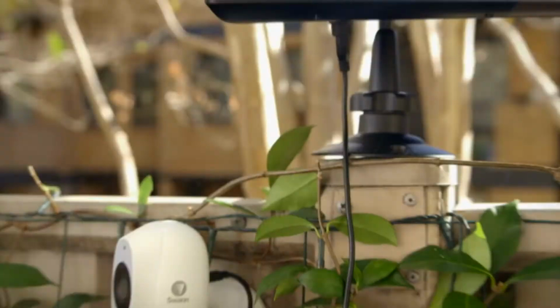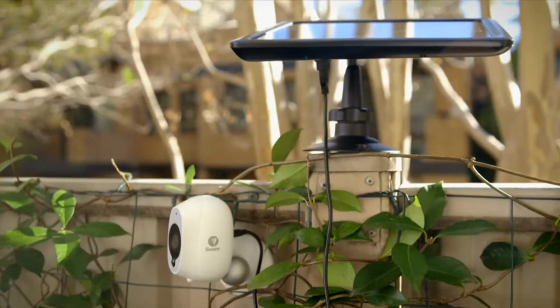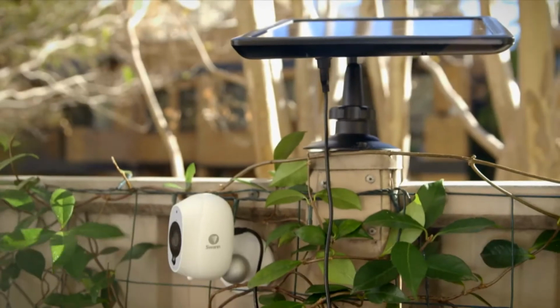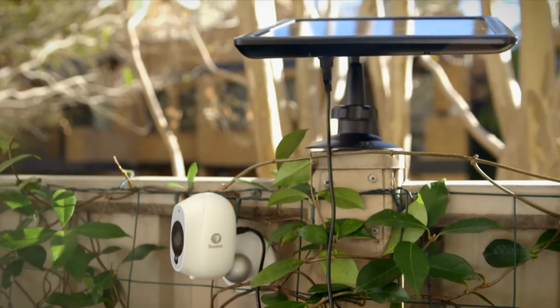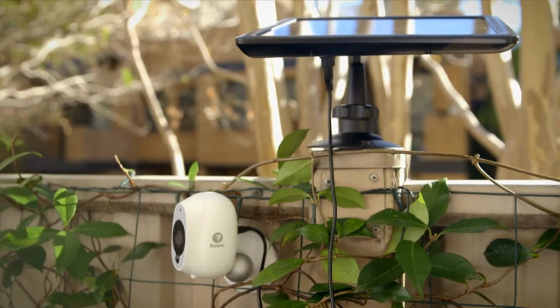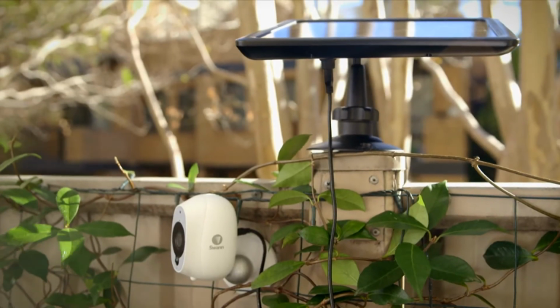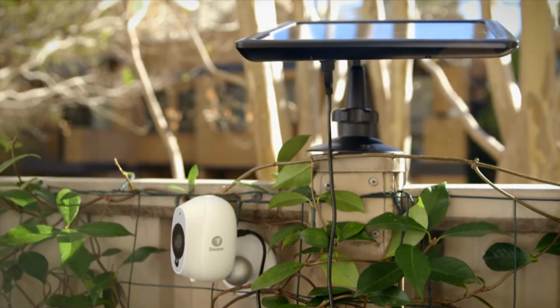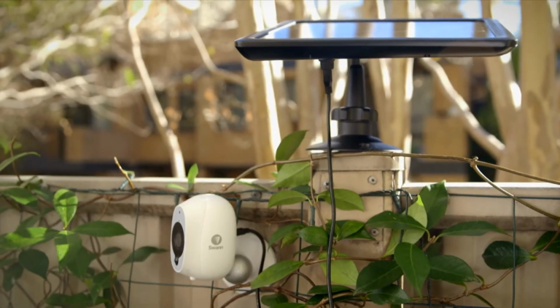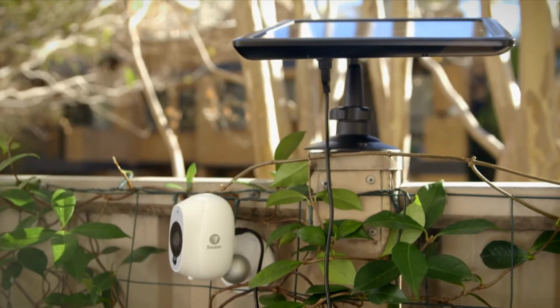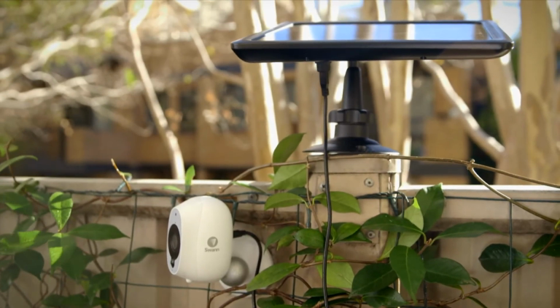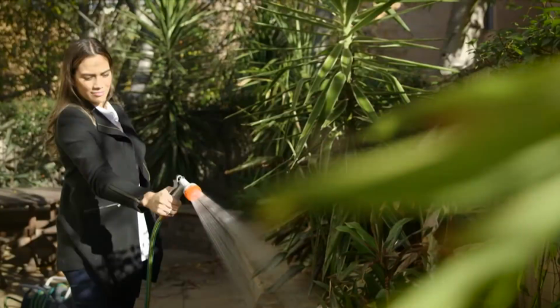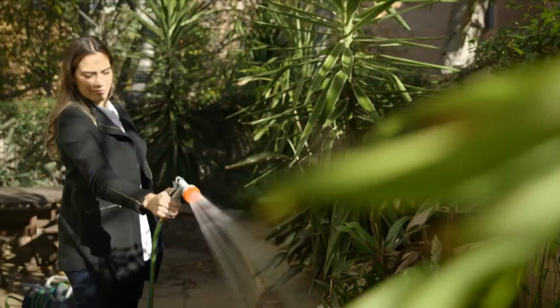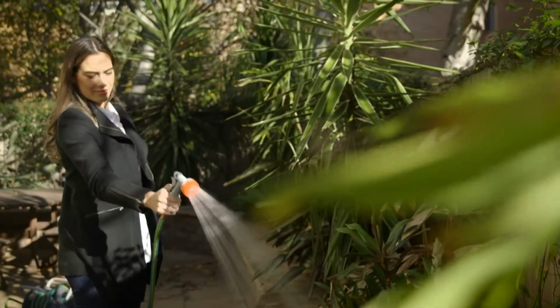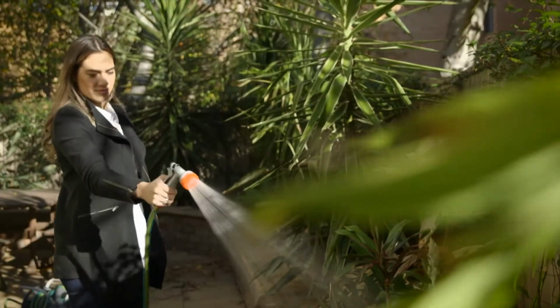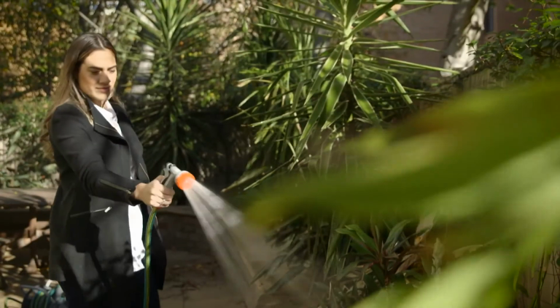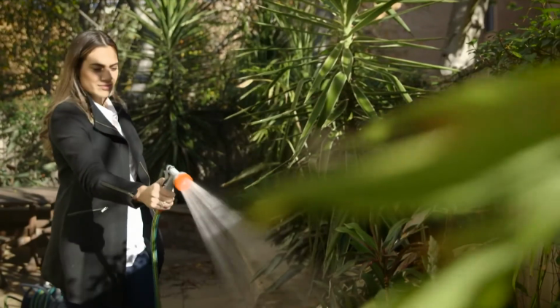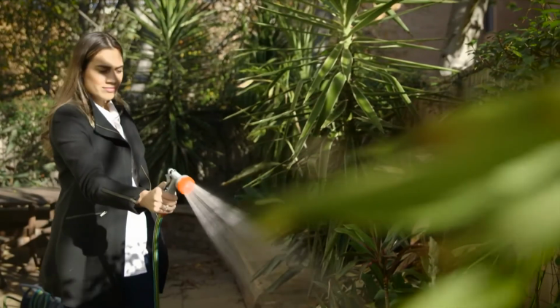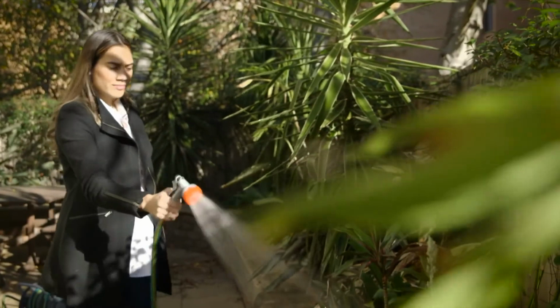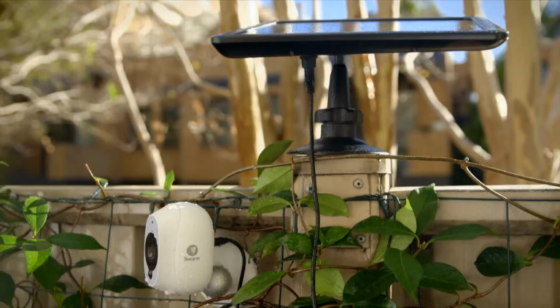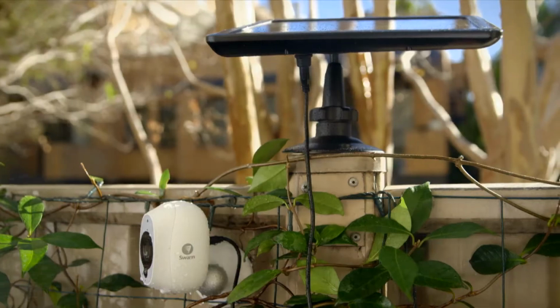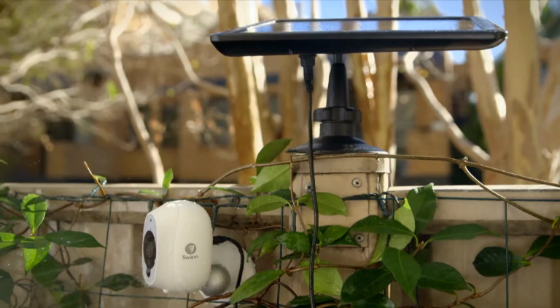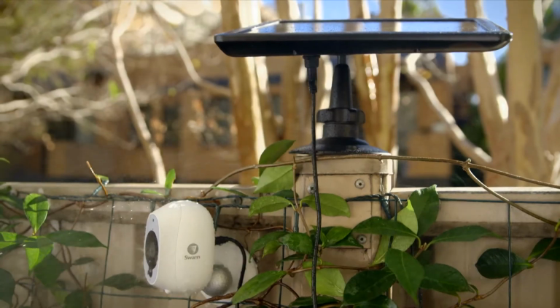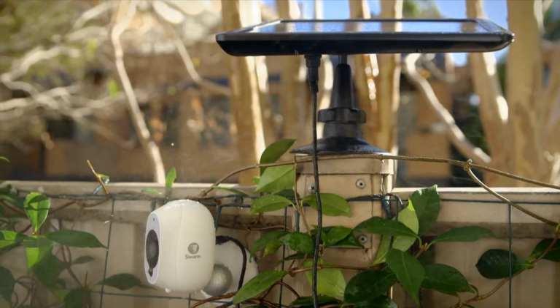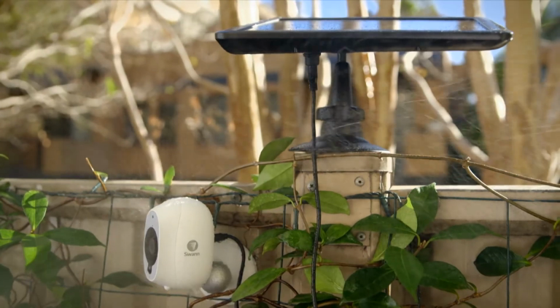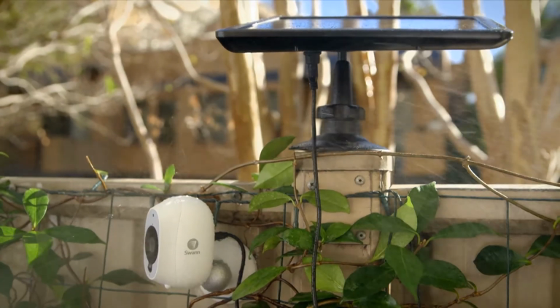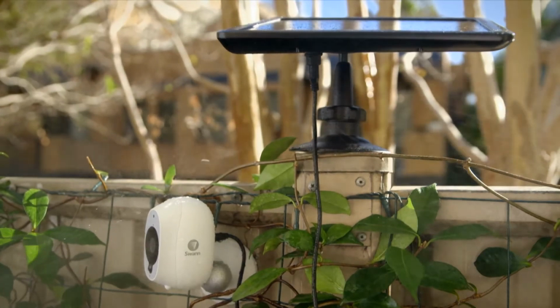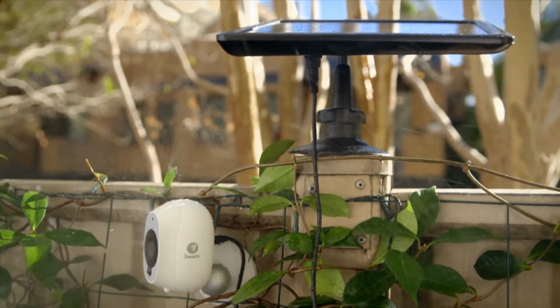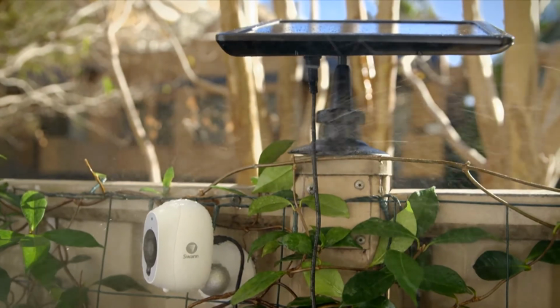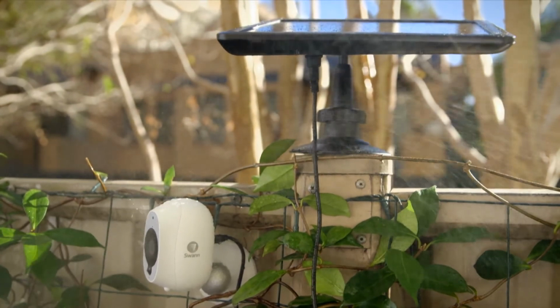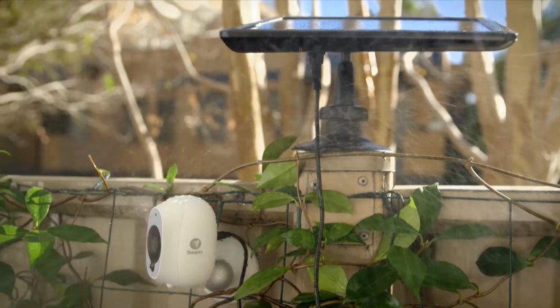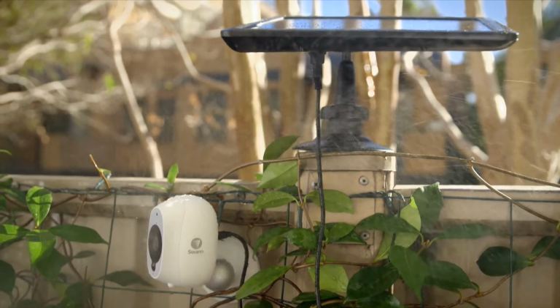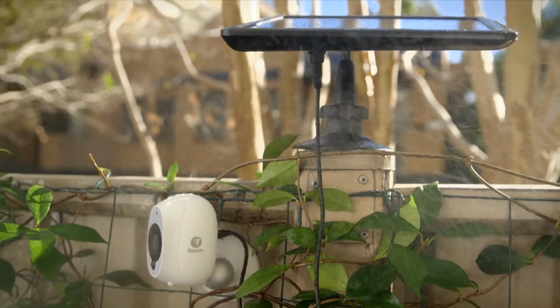The solar charging panel, just like the Smart Security Camera, is weatherproof and can be exposed to the elements.